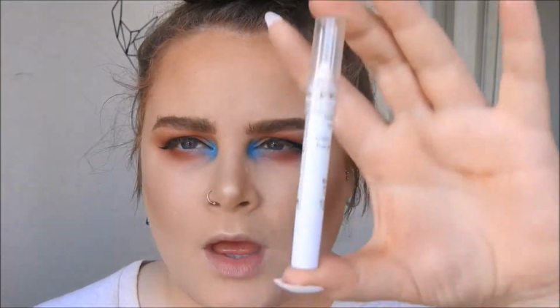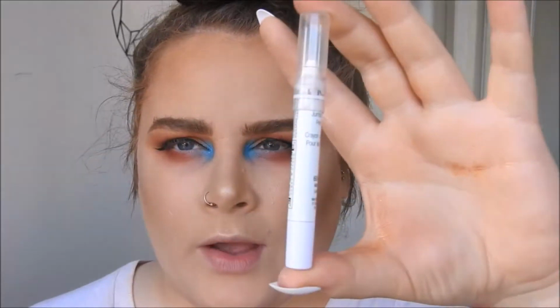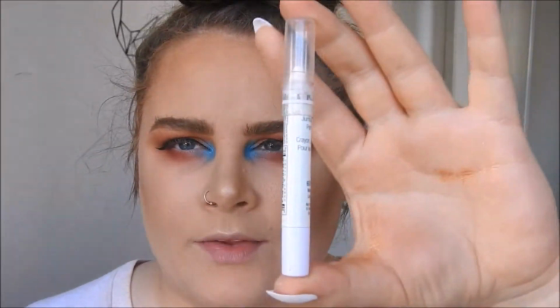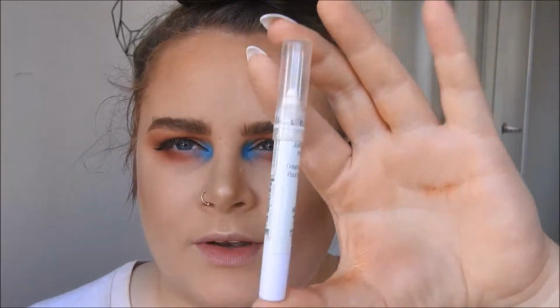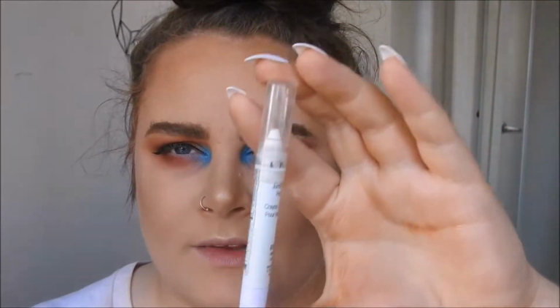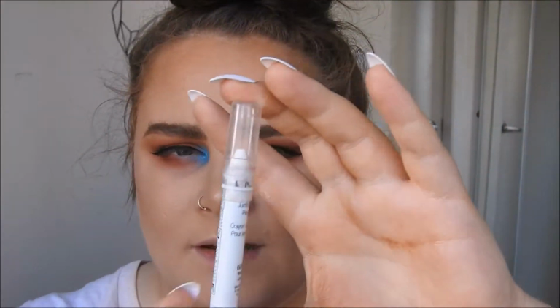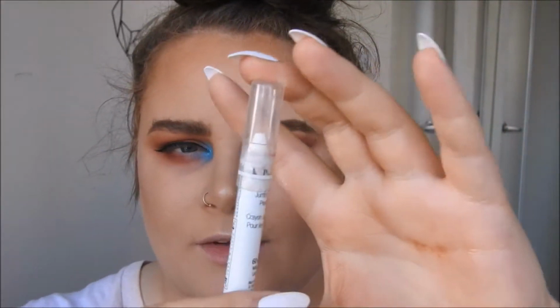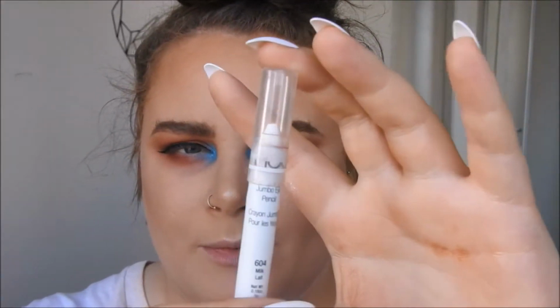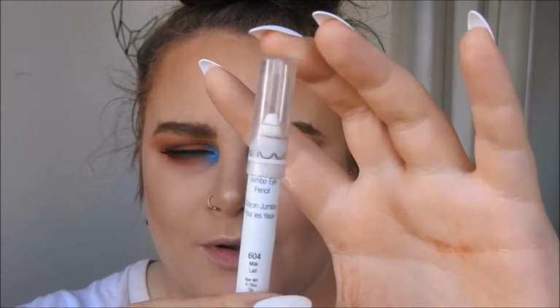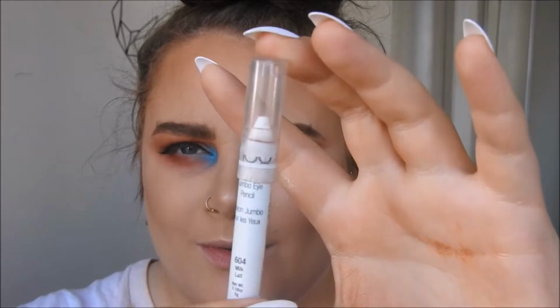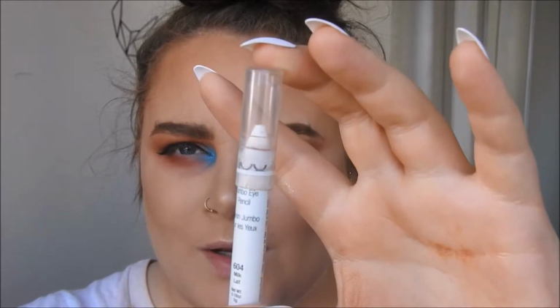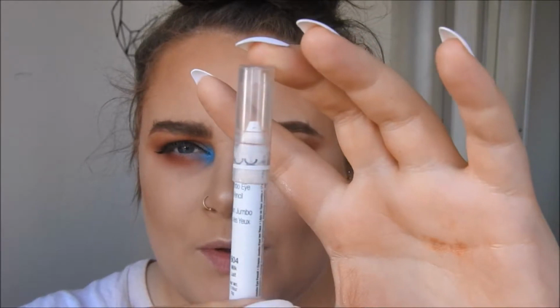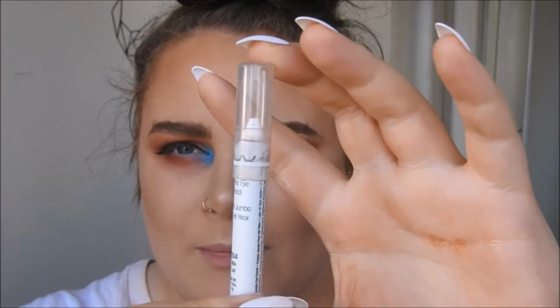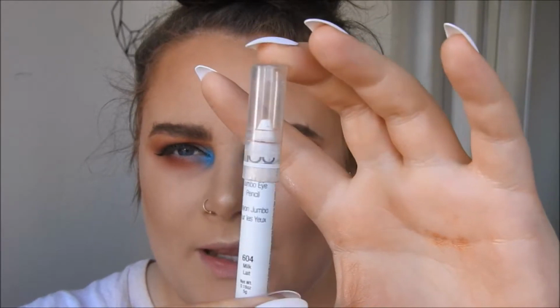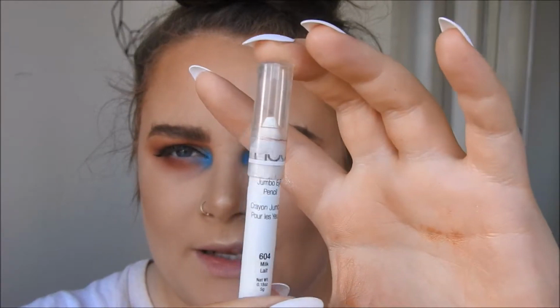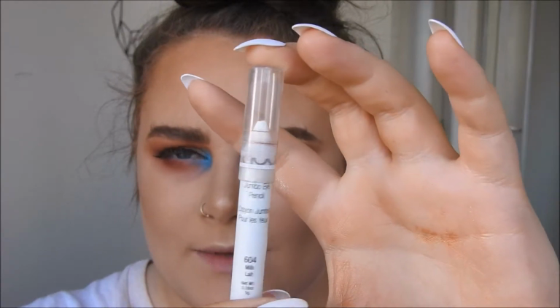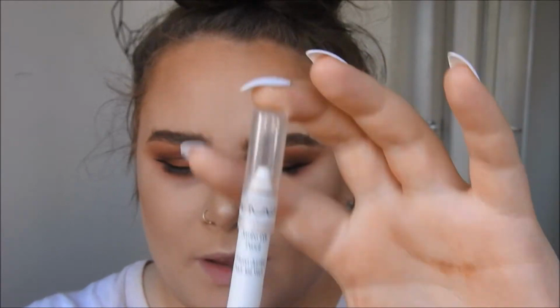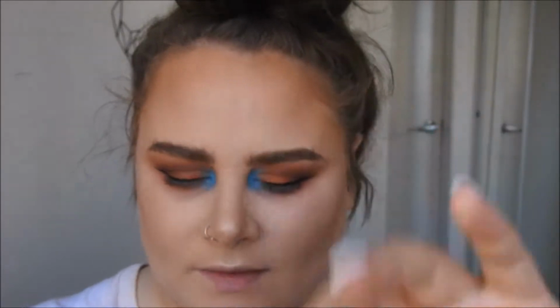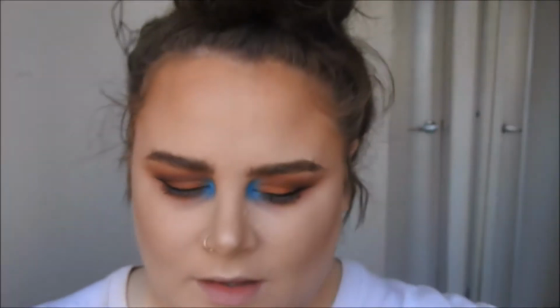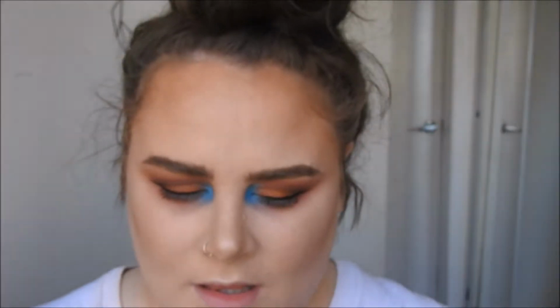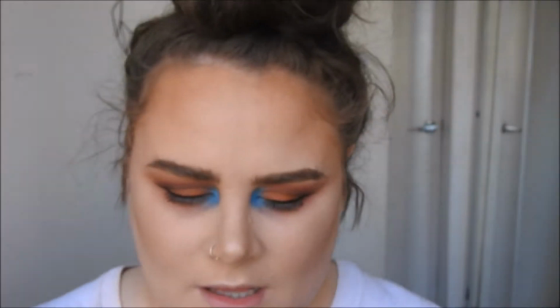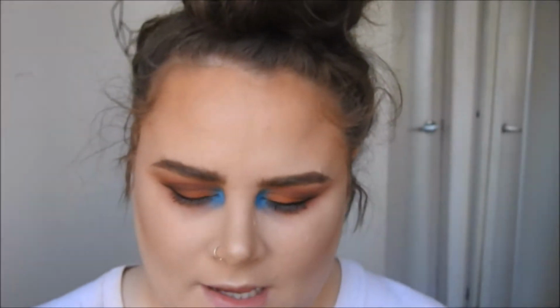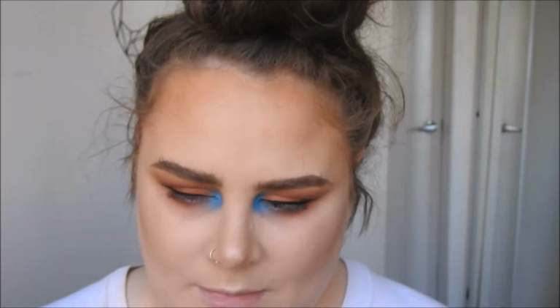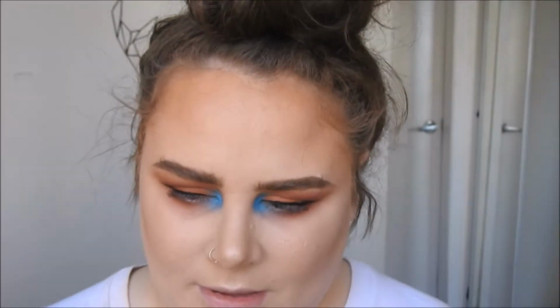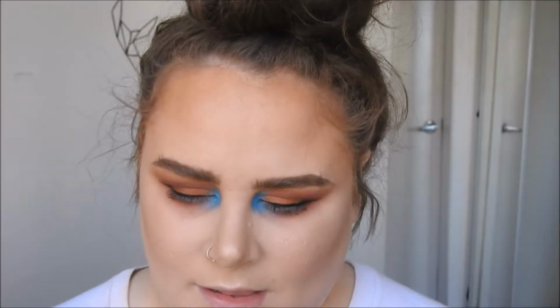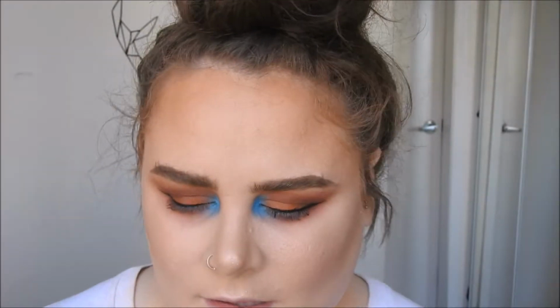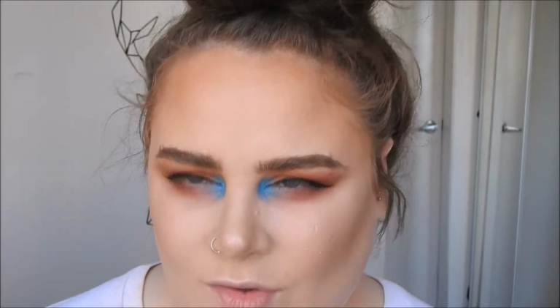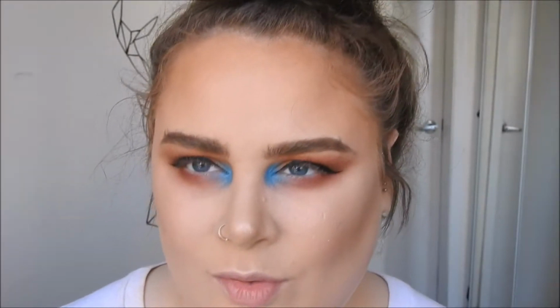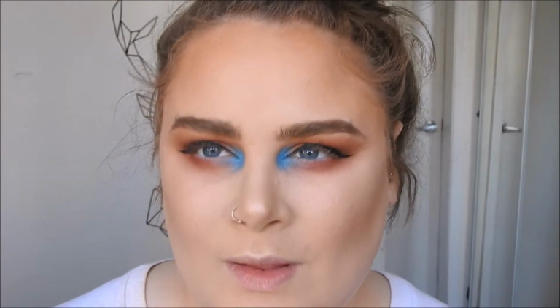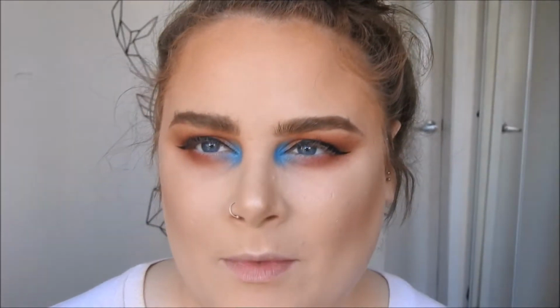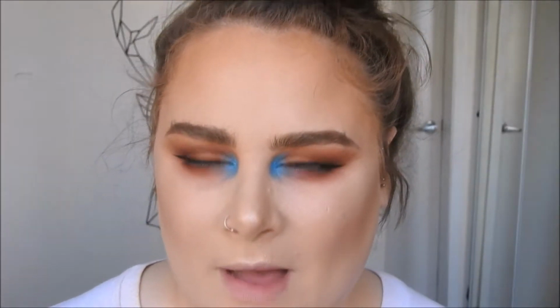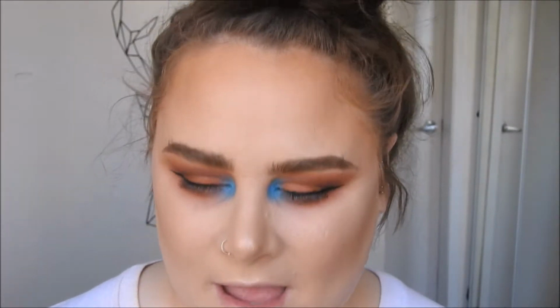Next up I'm going to line my eyes with my NYX matte liquid eyeliner. I'm going to do a plain black liquid line because after this we're going to decorate the face. You can do your eyeliner in any colour you want, but I'm just going to stick with black. Then I'm going to go in with my NYX pencil in Milk.